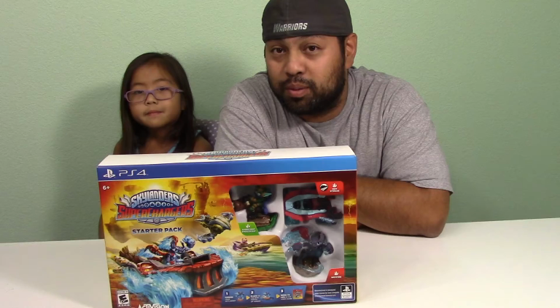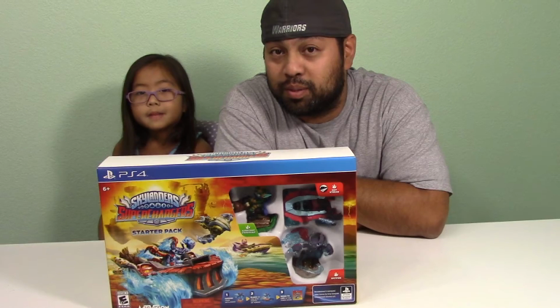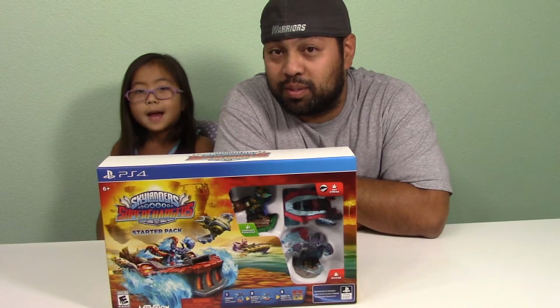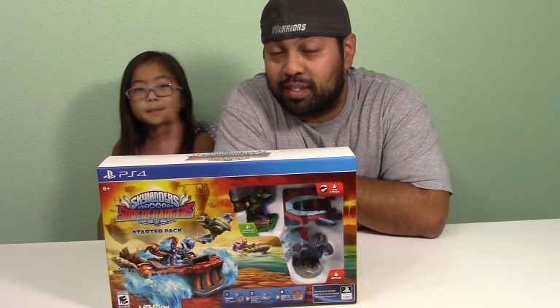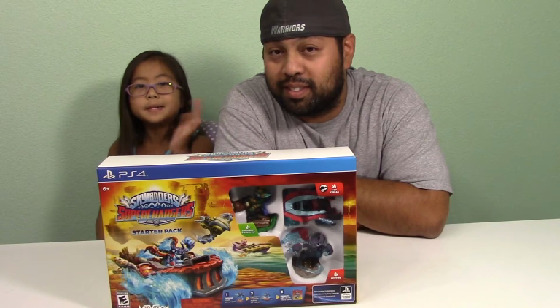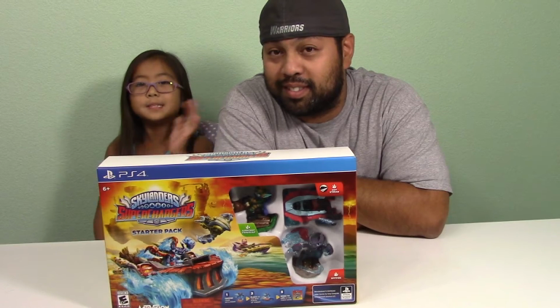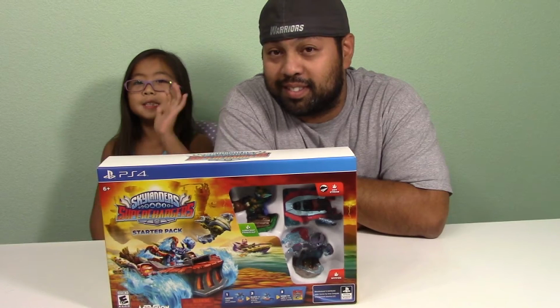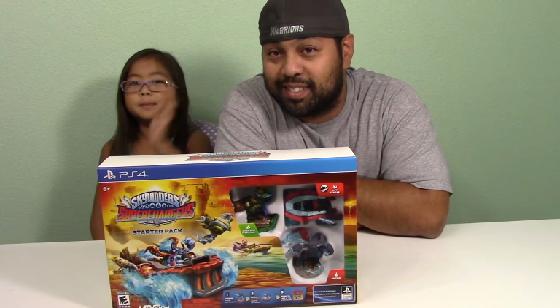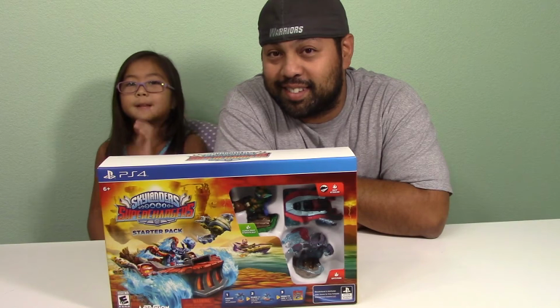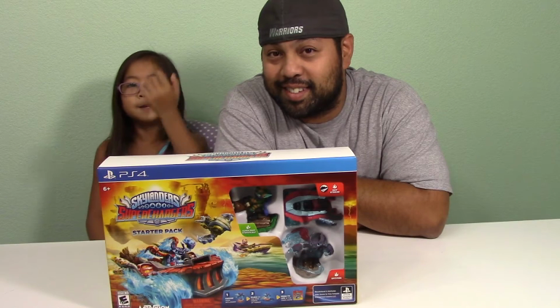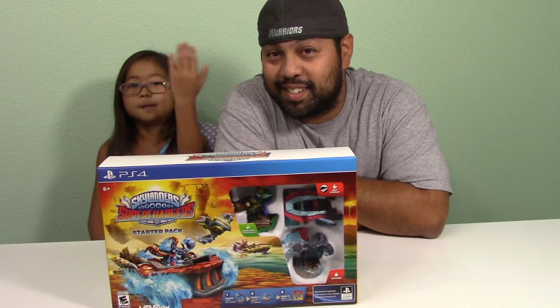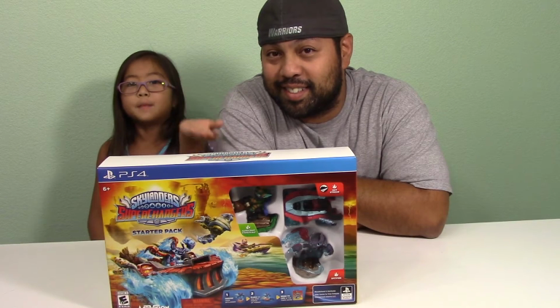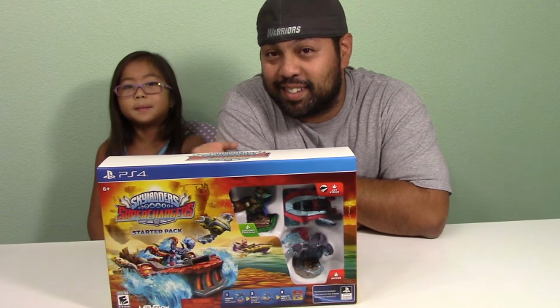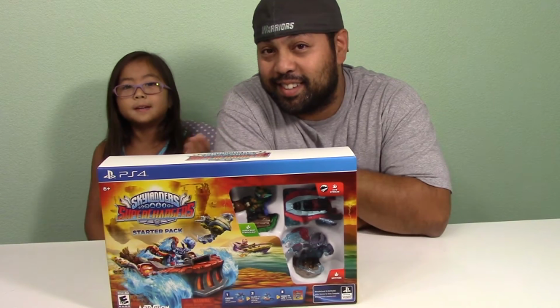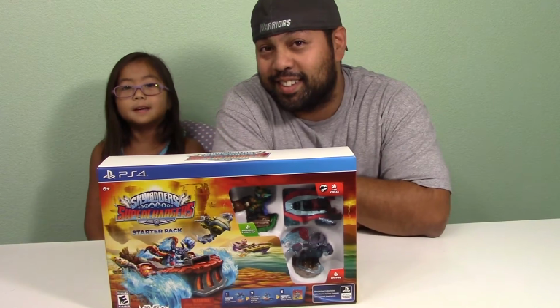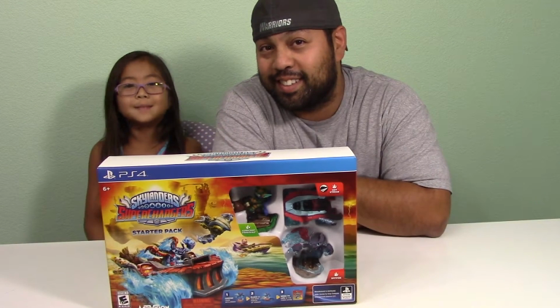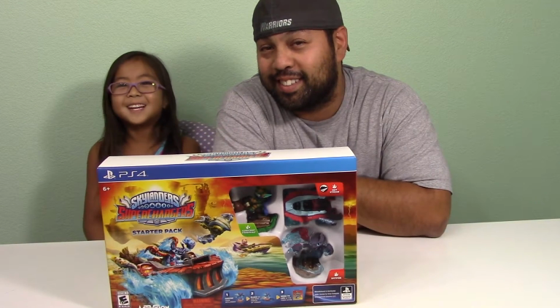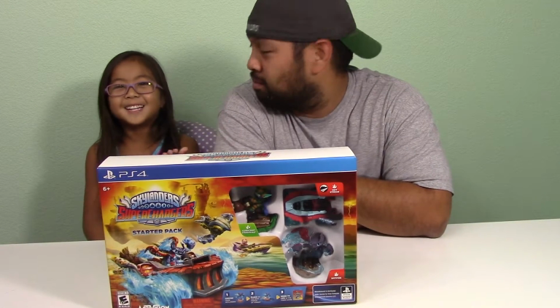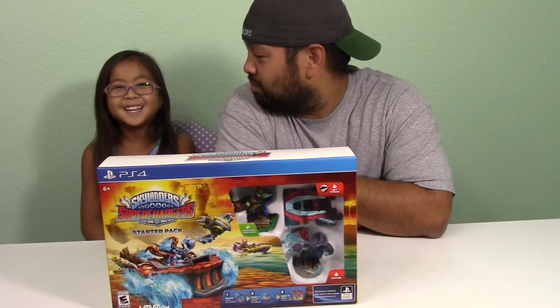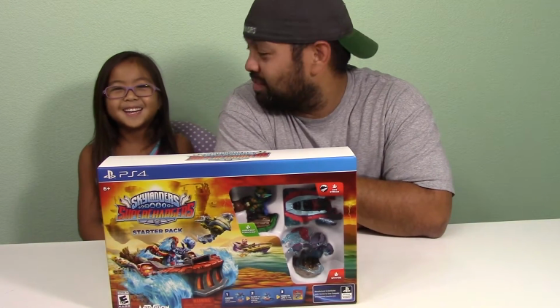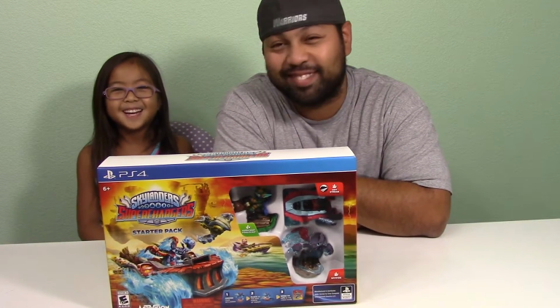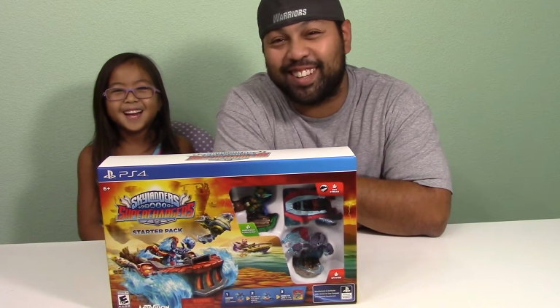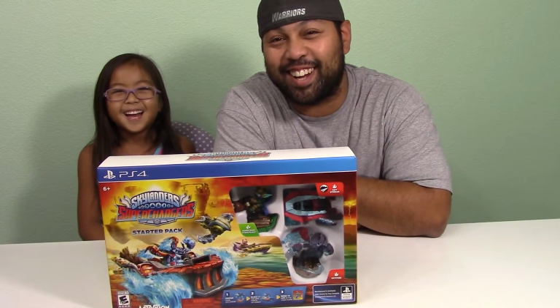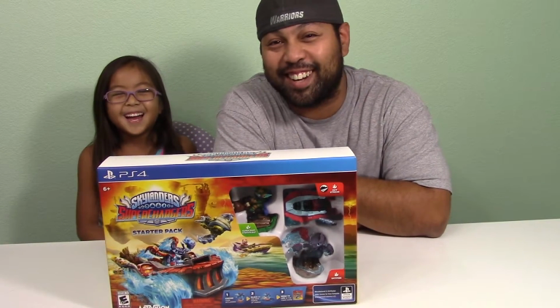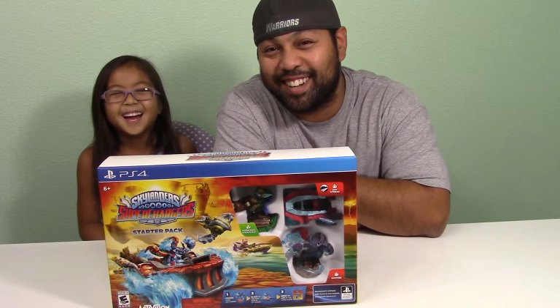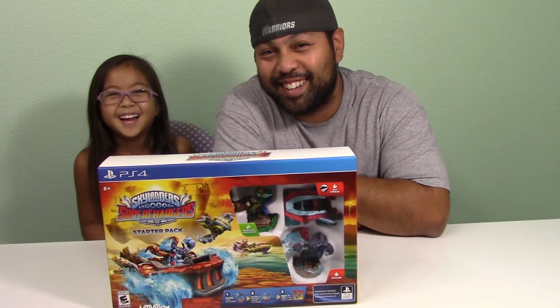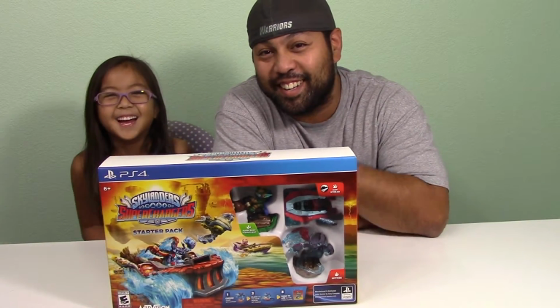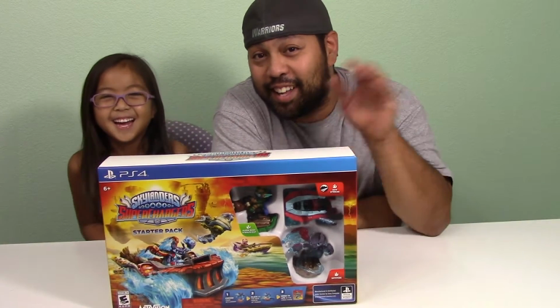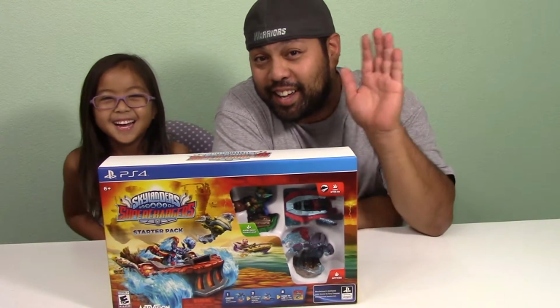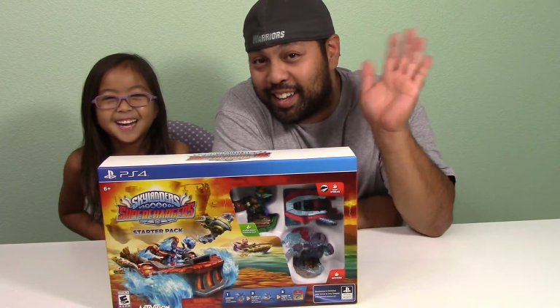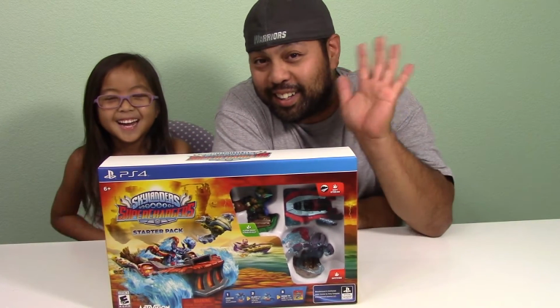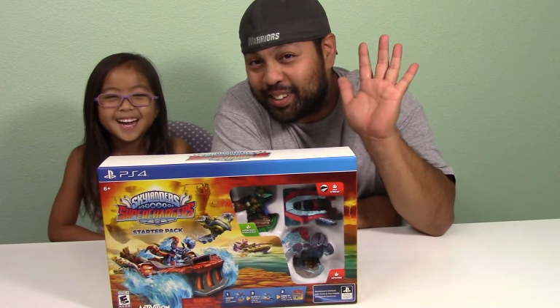Hi, my name is Isabella, and here's Daddy. Hello.